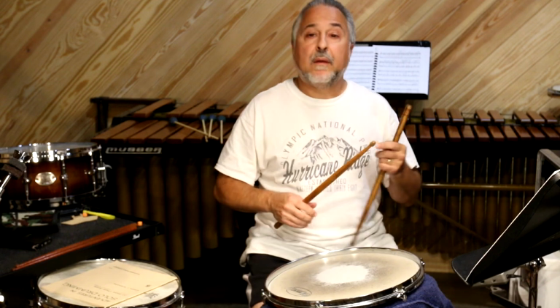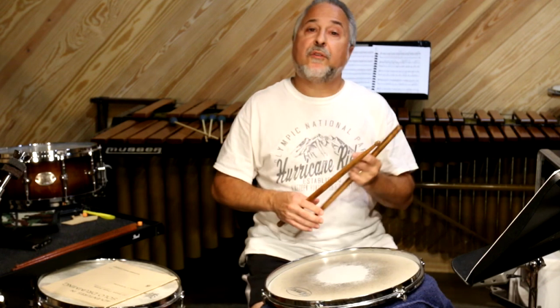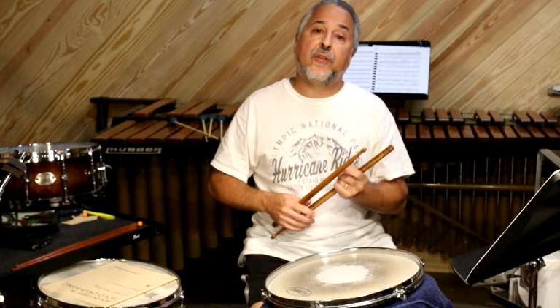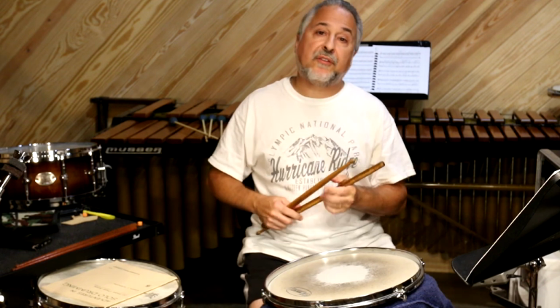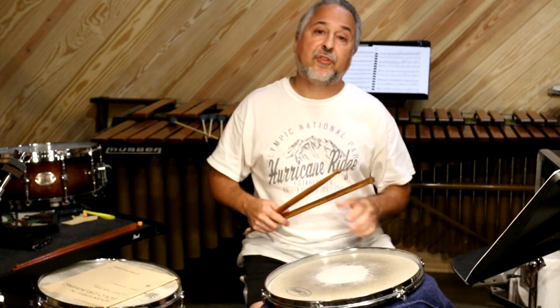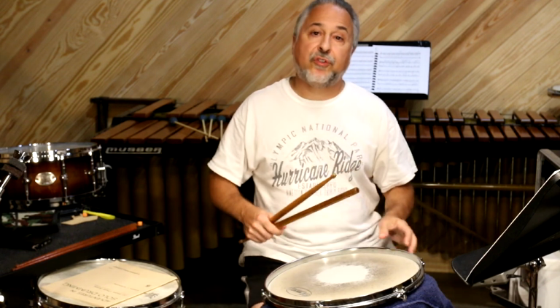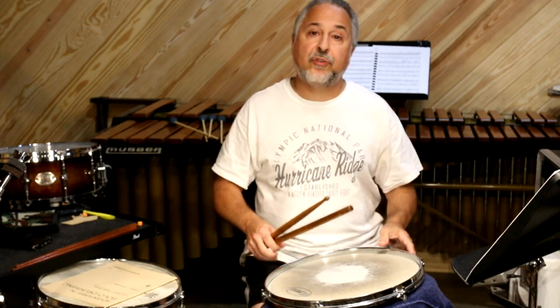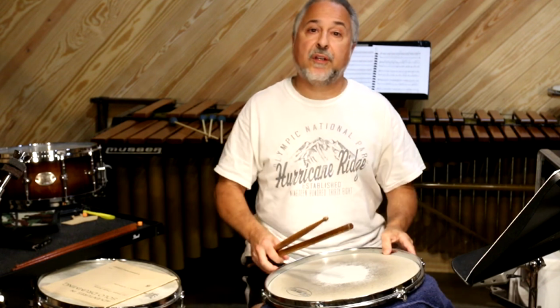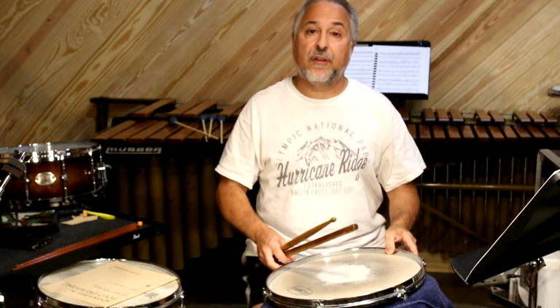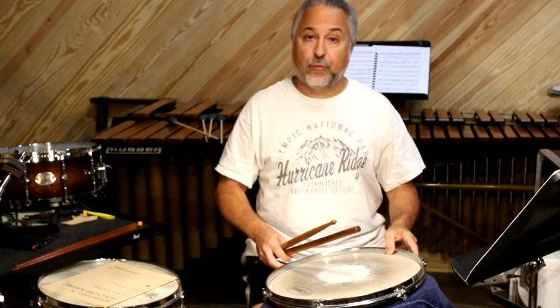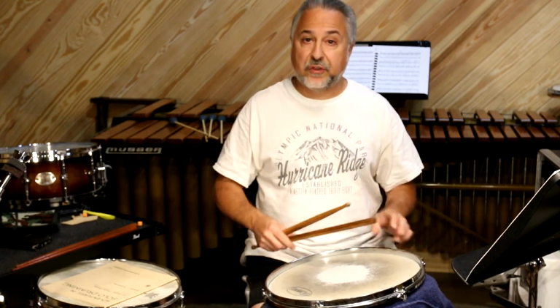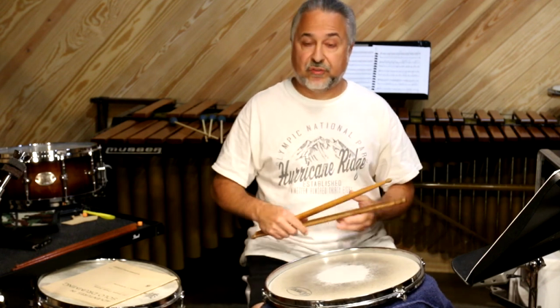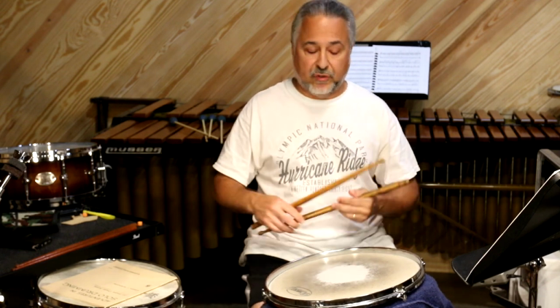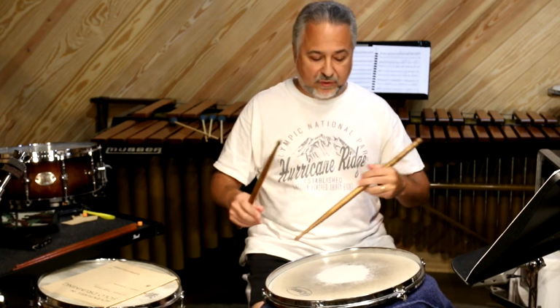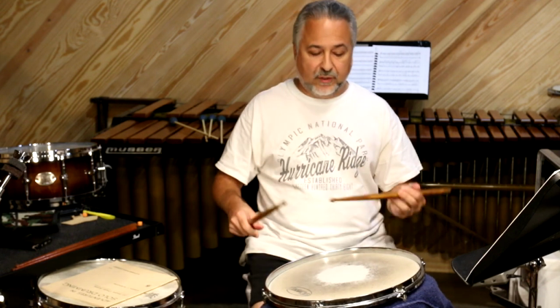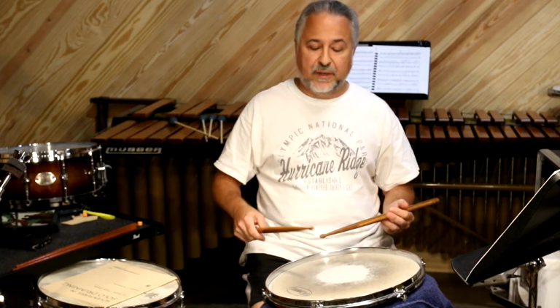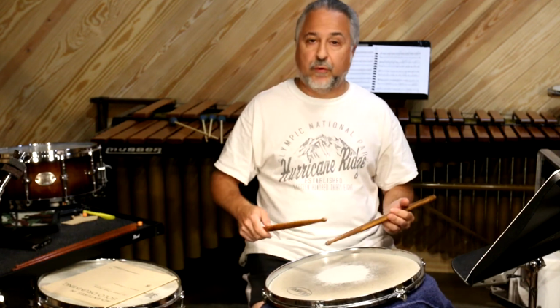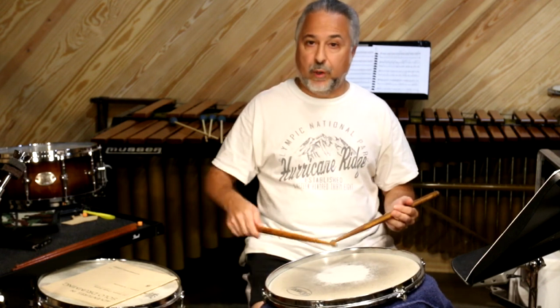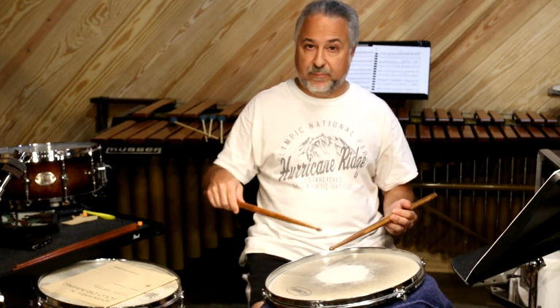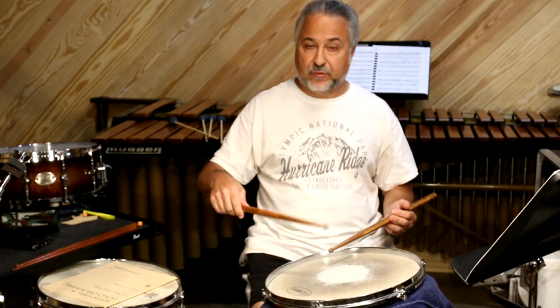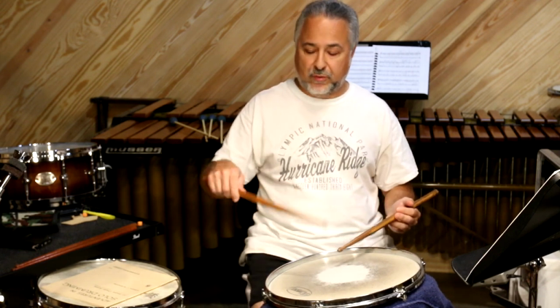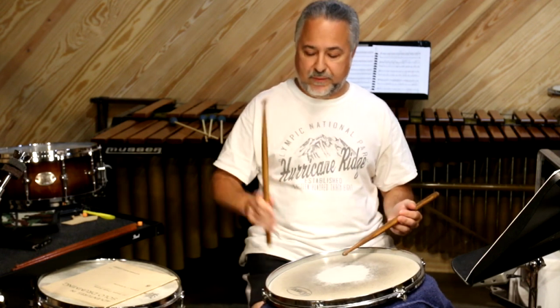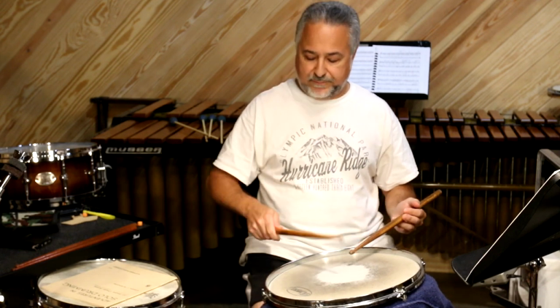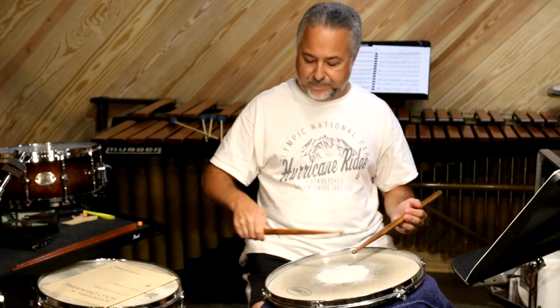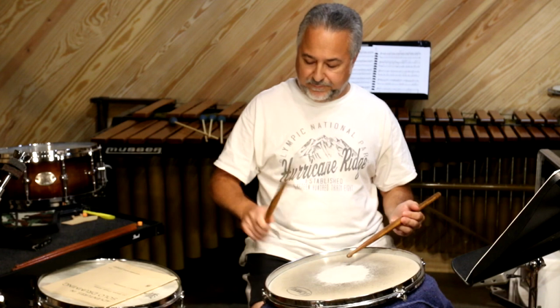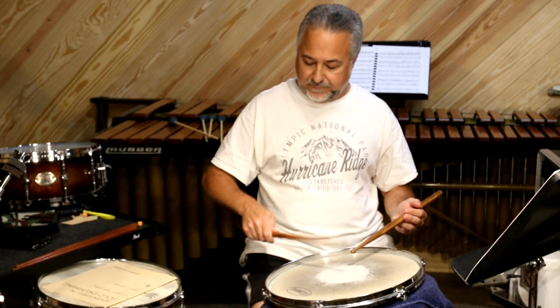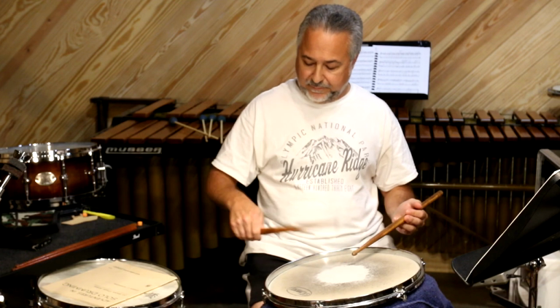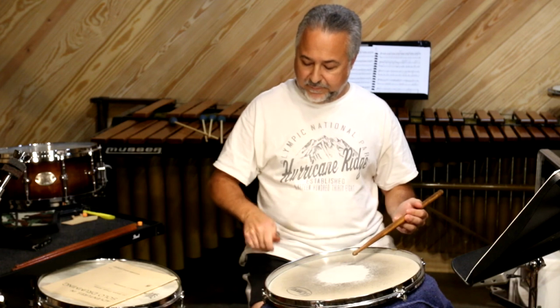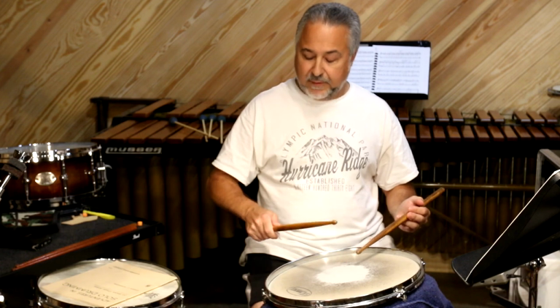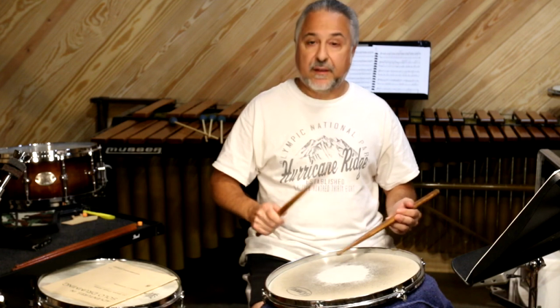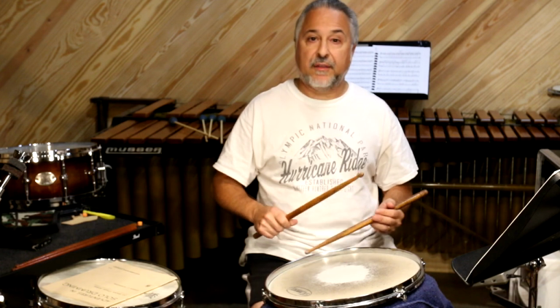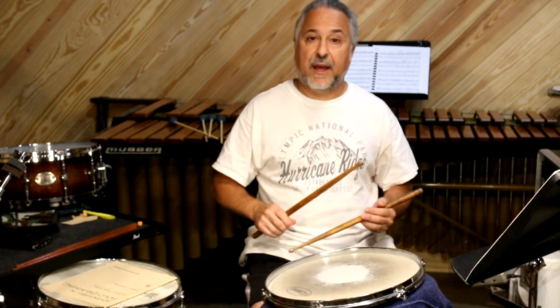So that's just using the wrist stroke with a little bit of a whip stroke, like that.